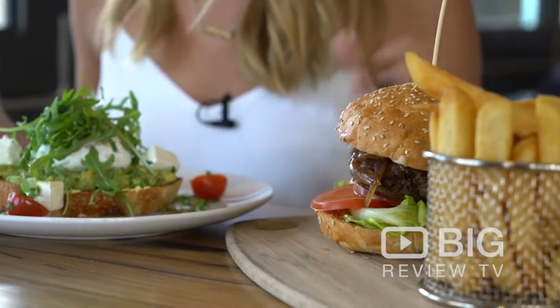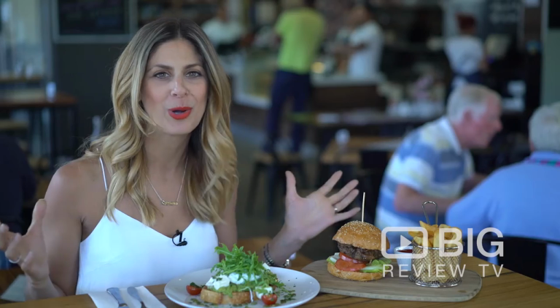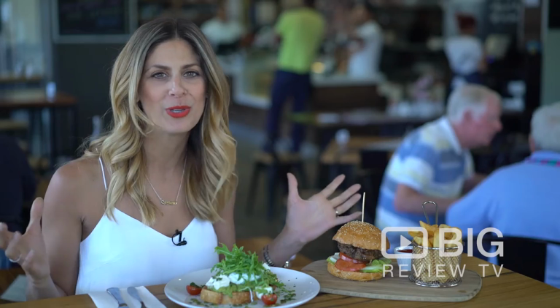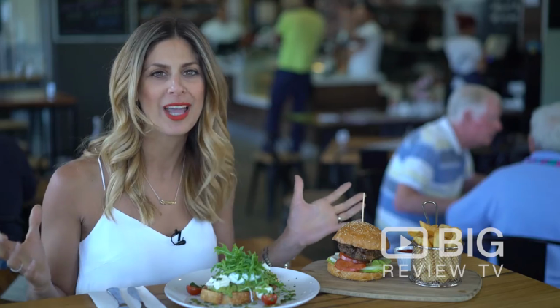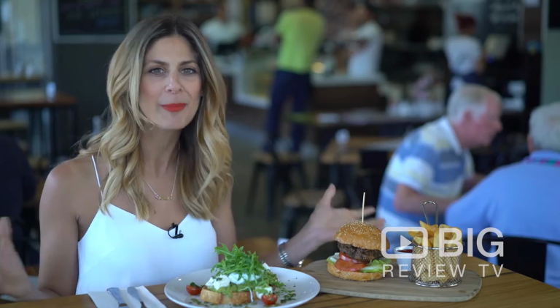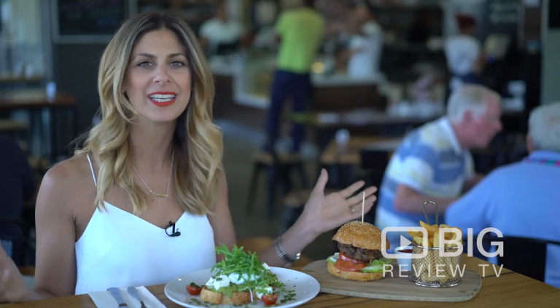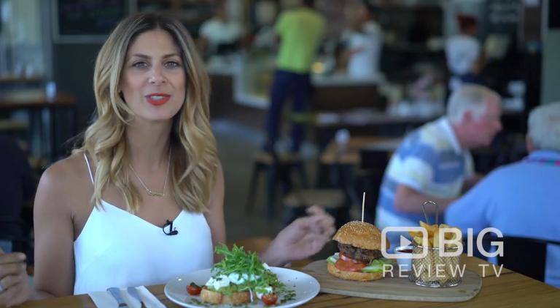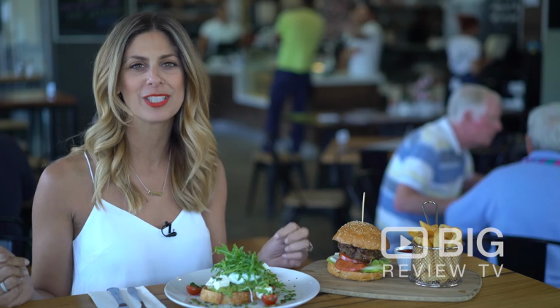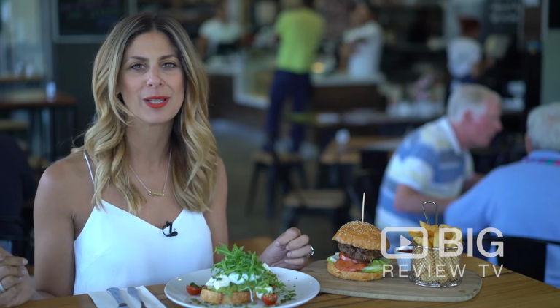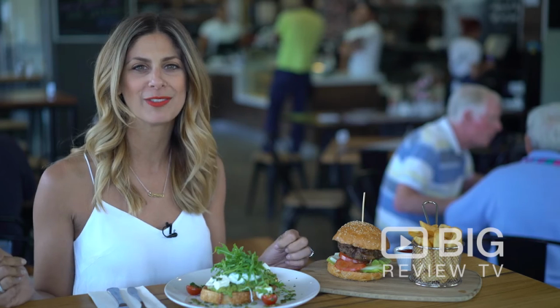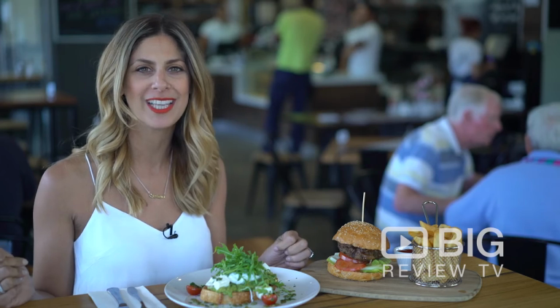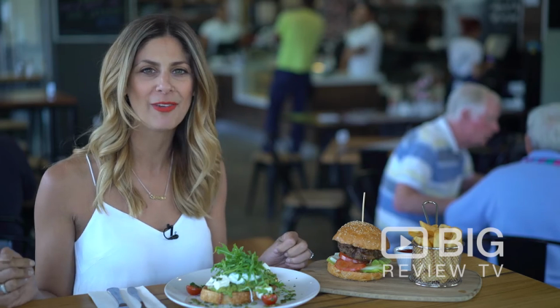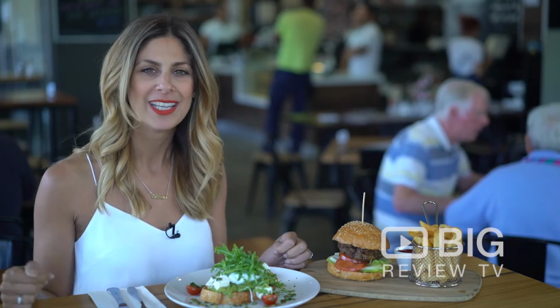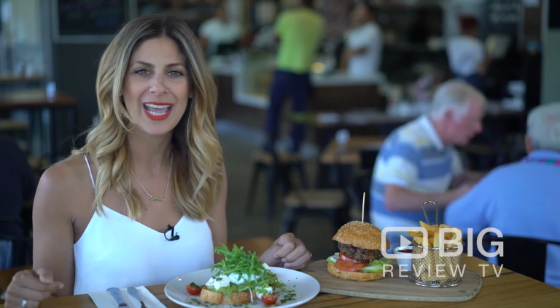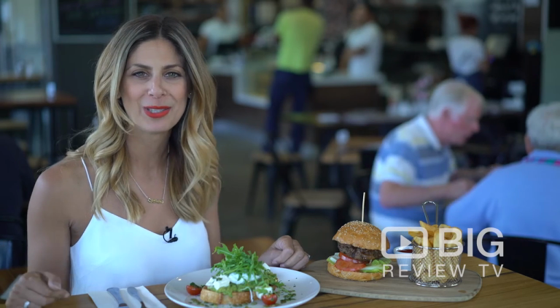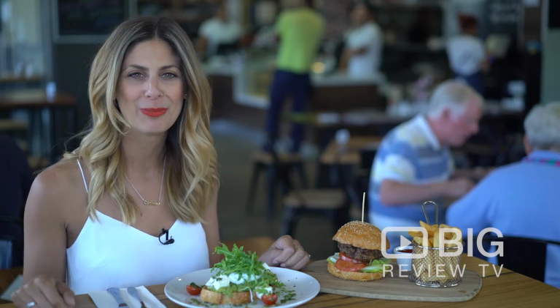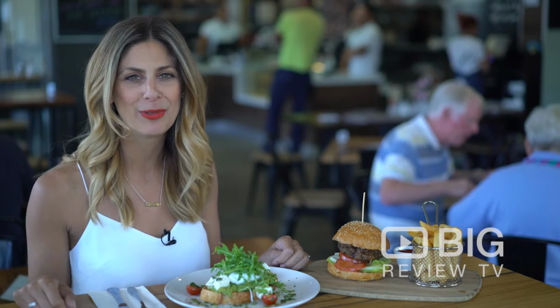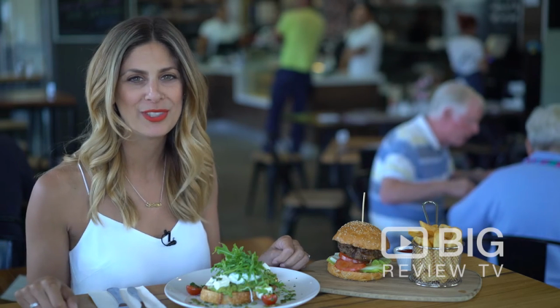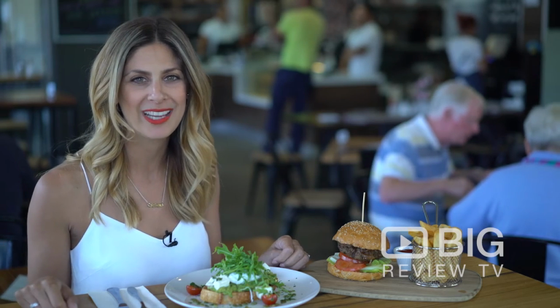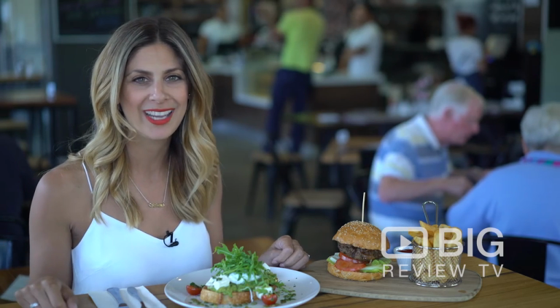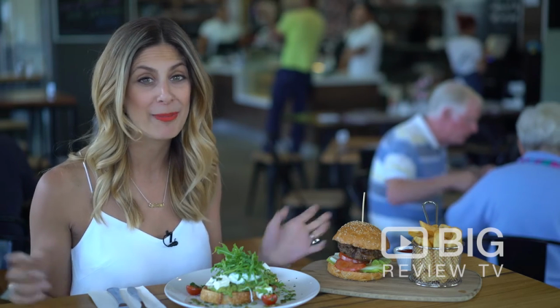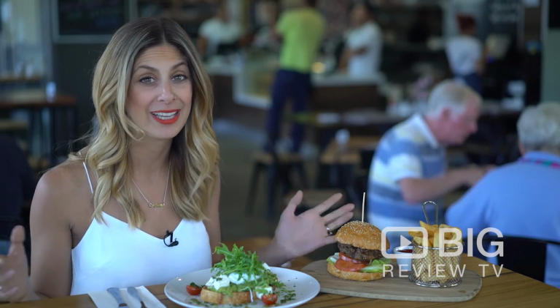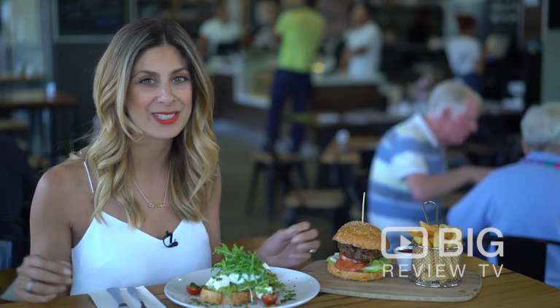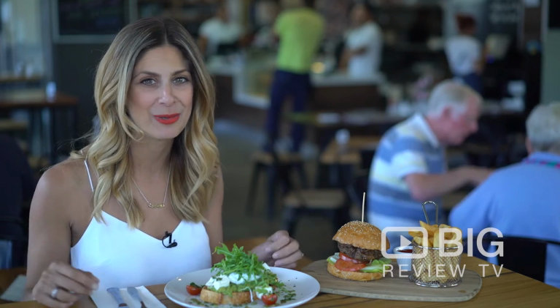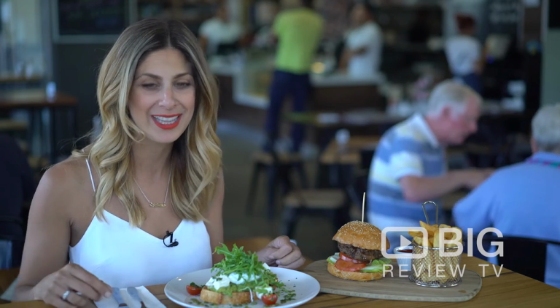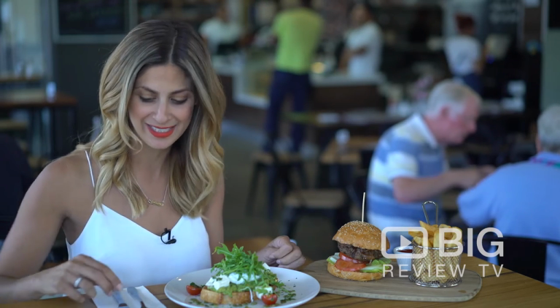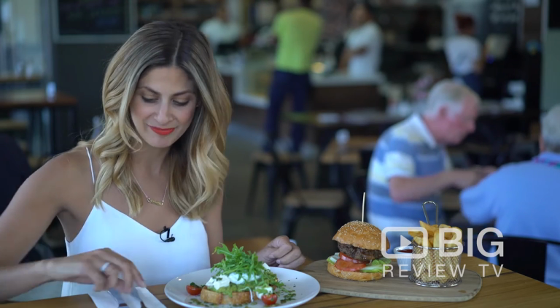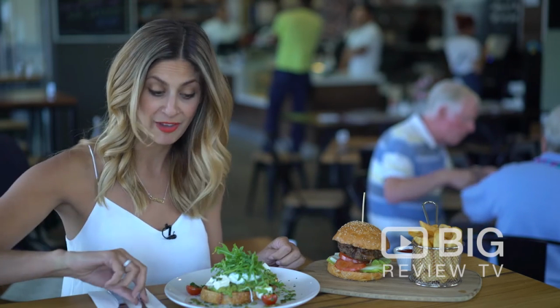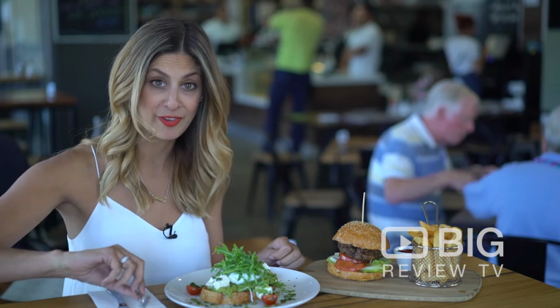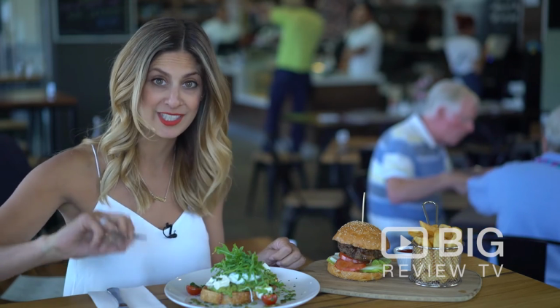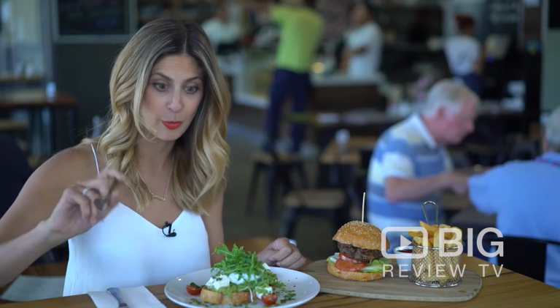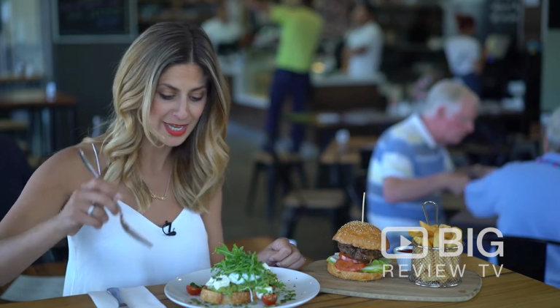So why don't you come in, enjoy this place for yourself, download the Big Review TV app and let us know what you think. A feast awaits.